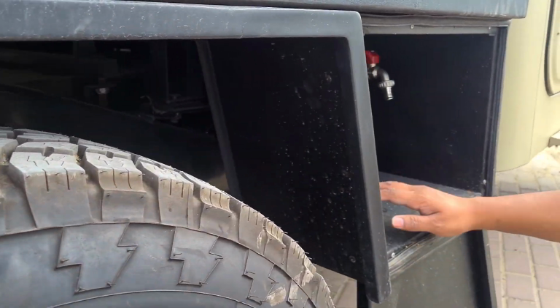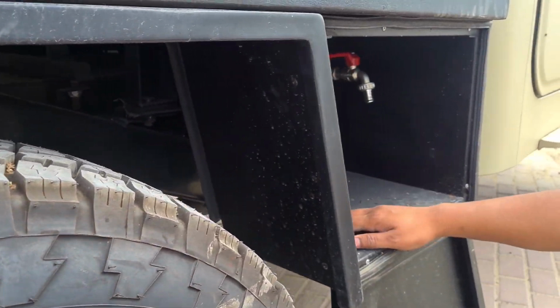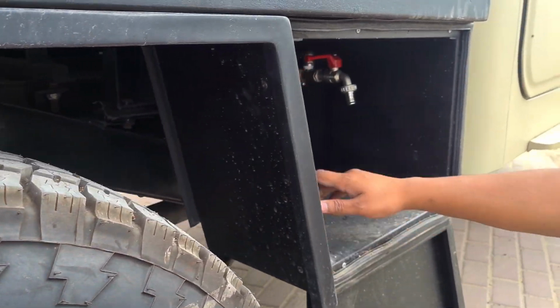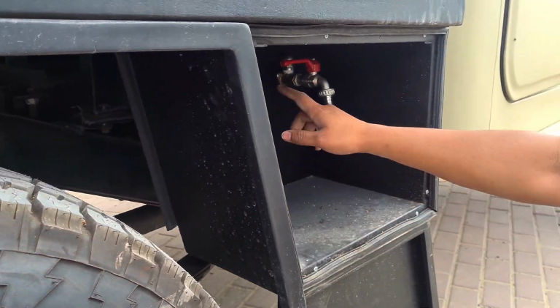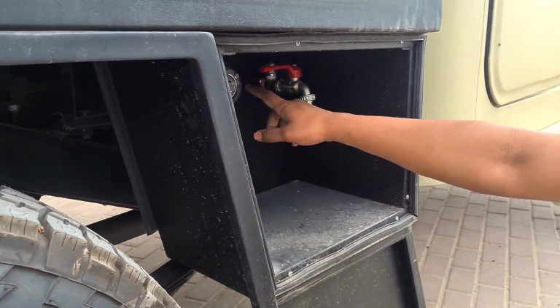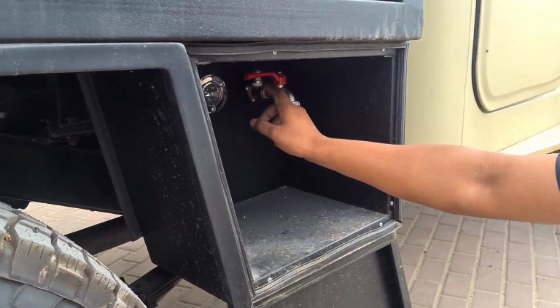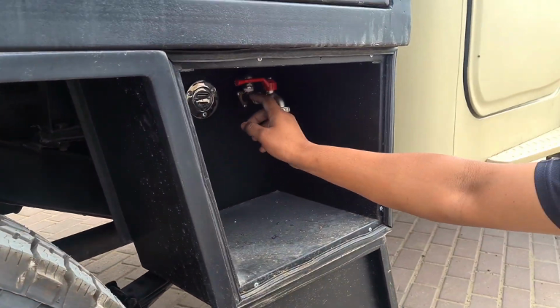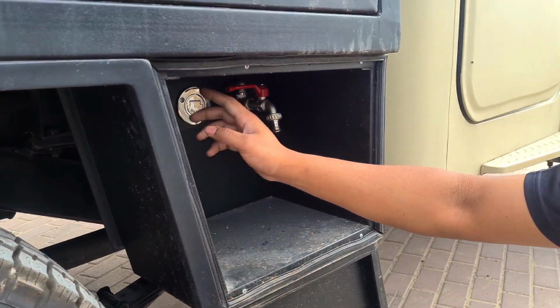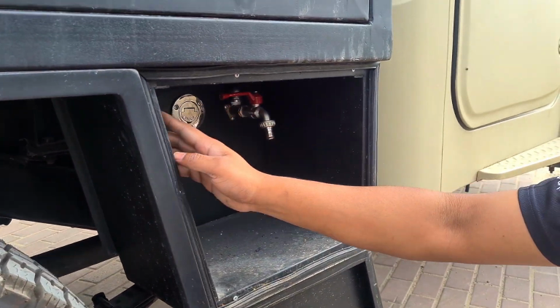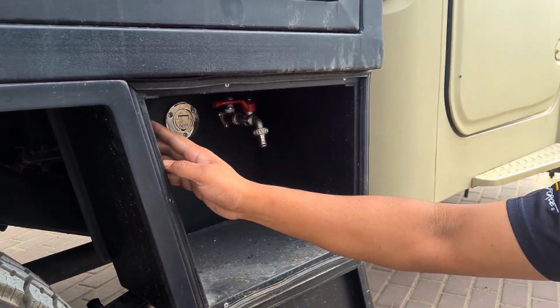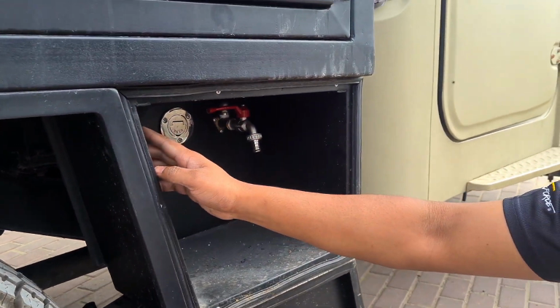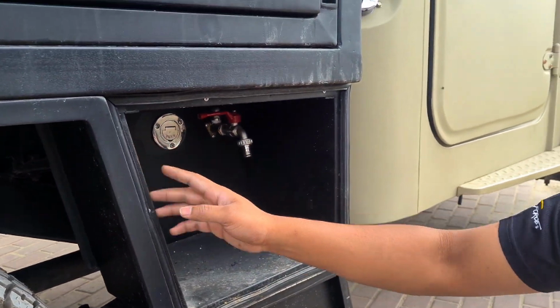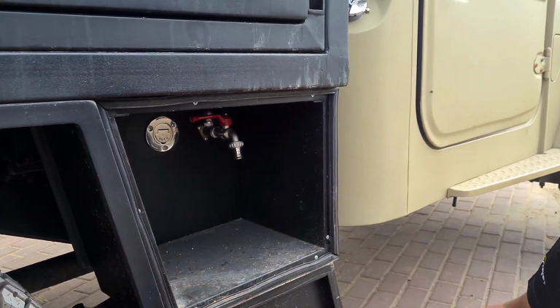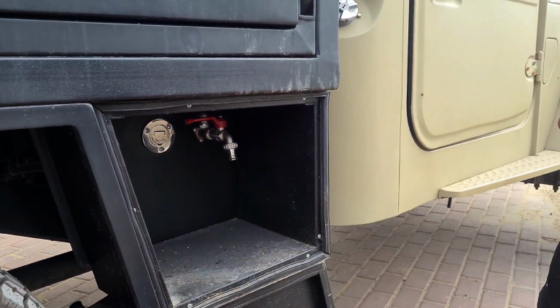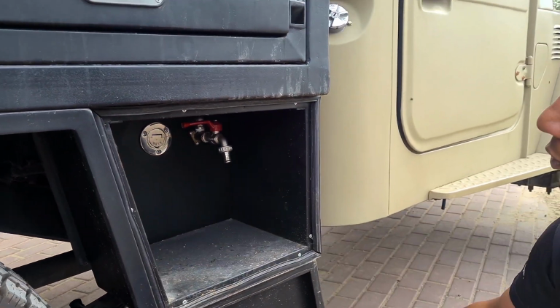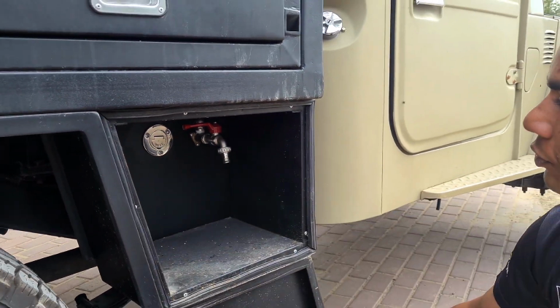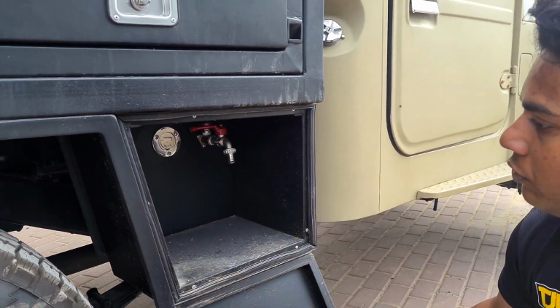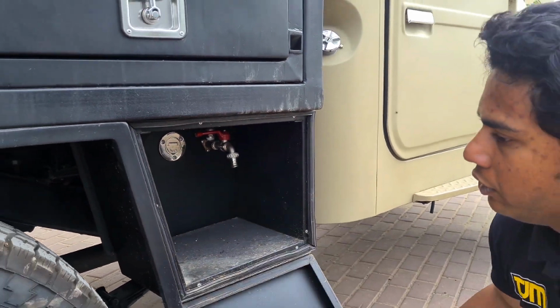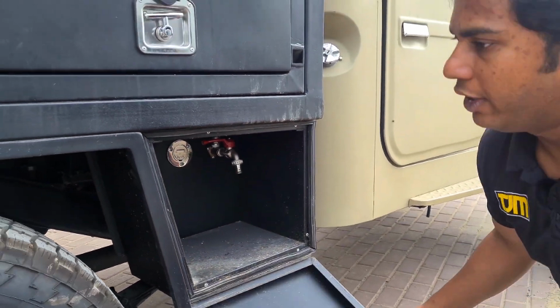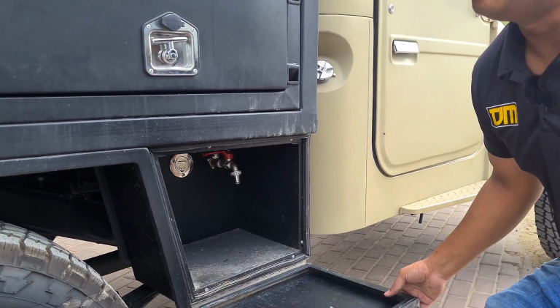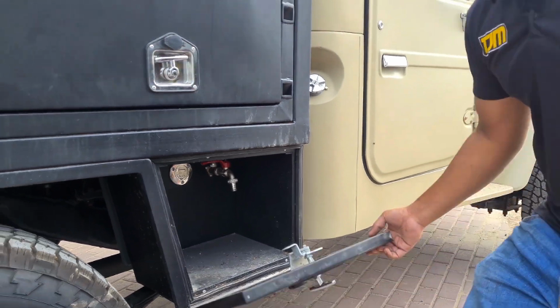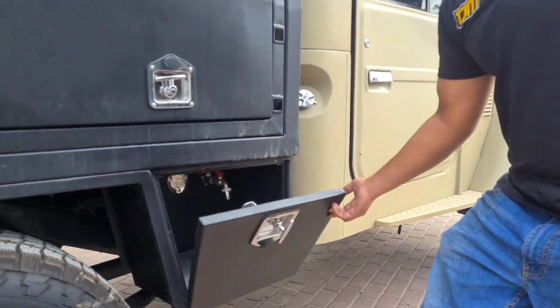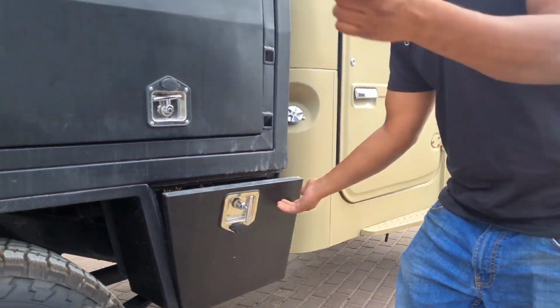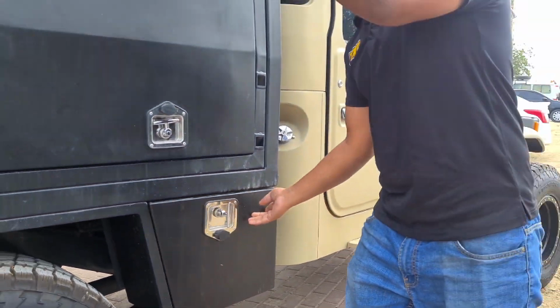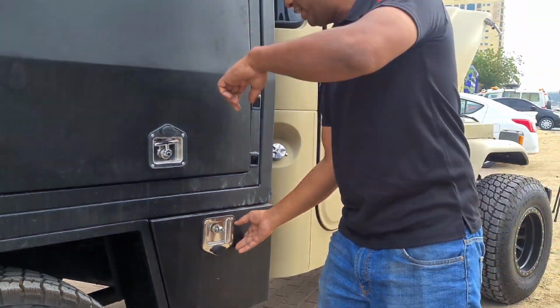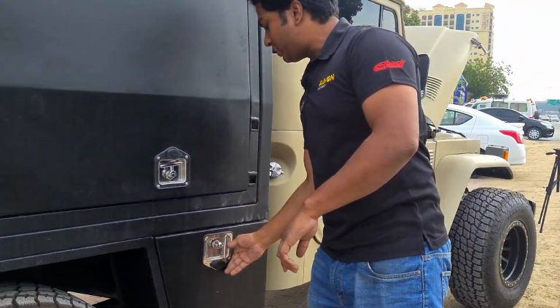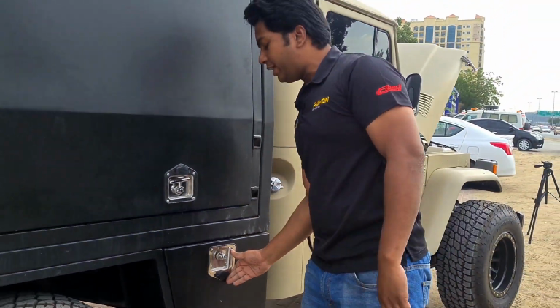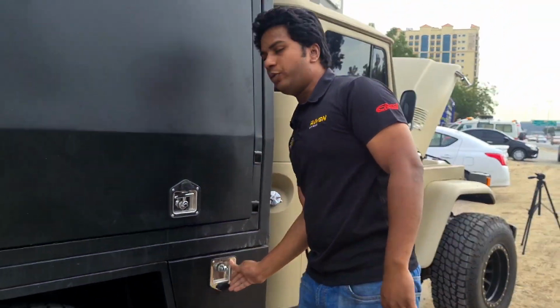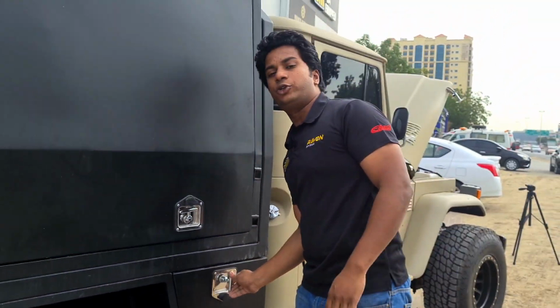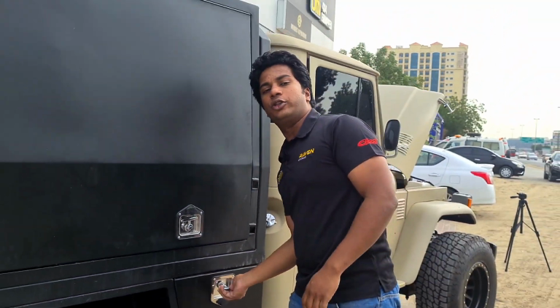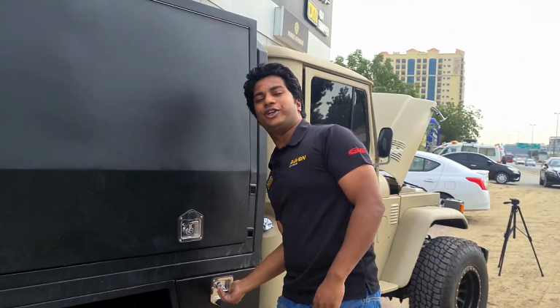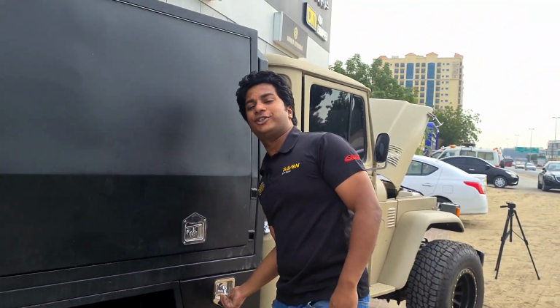Here we have connected the water pump with a switch, and we'll go to the other side and show you the fridge.